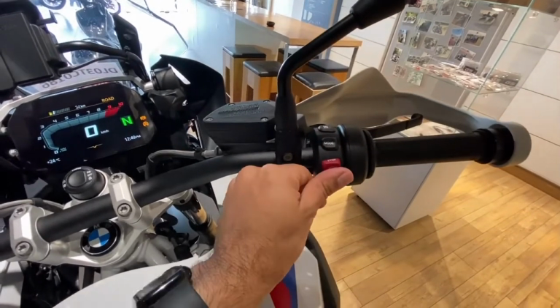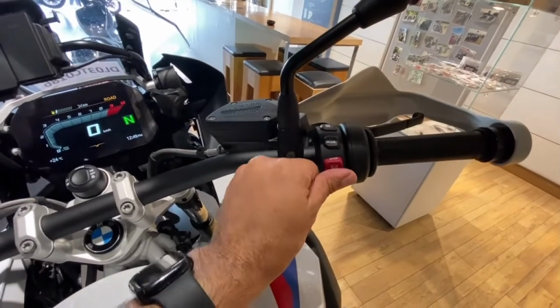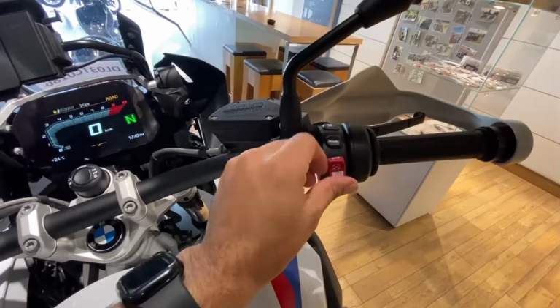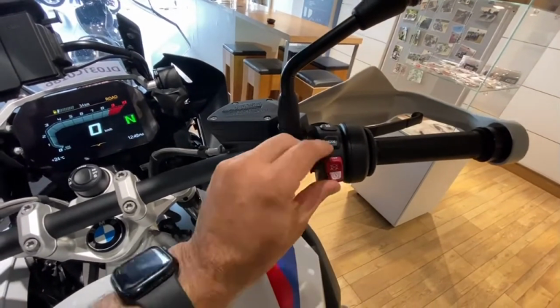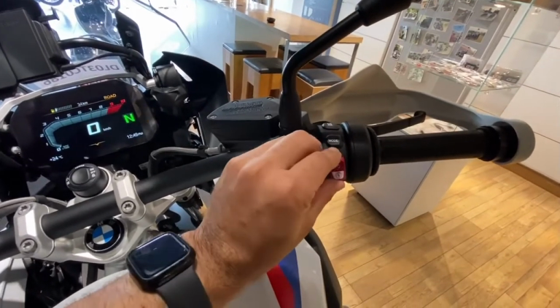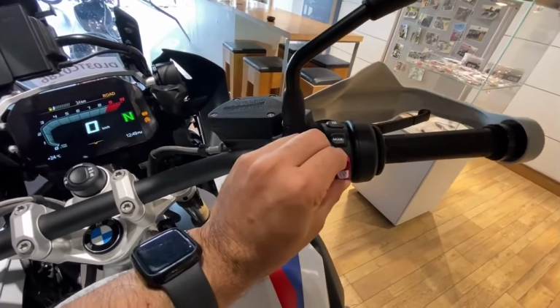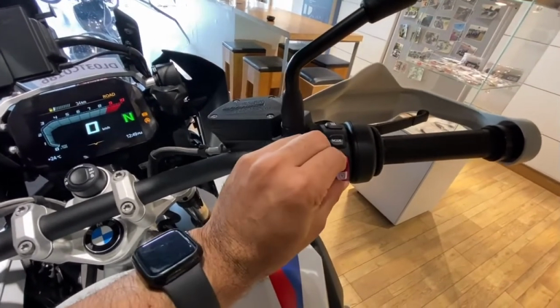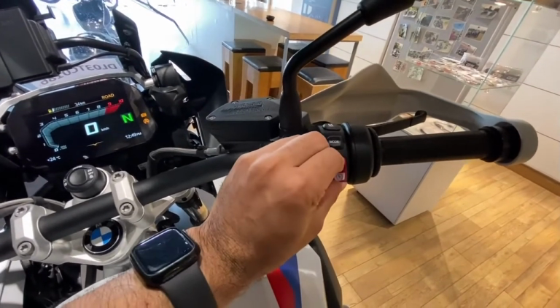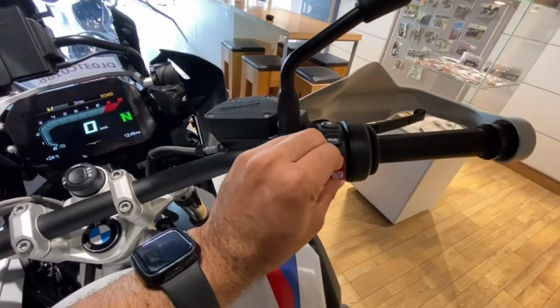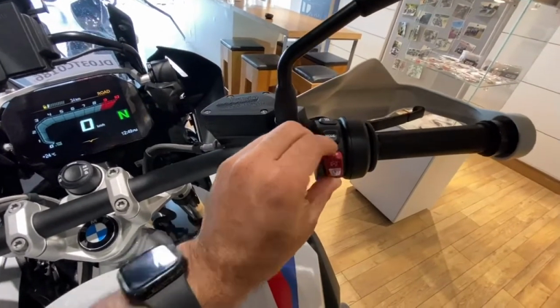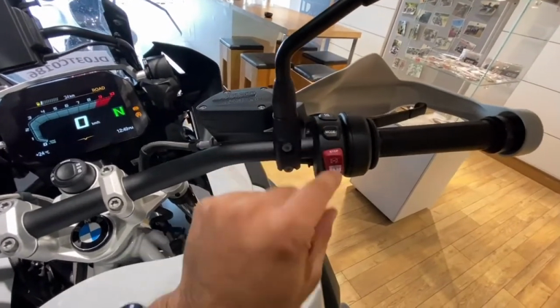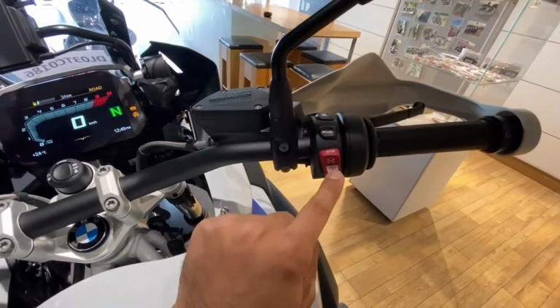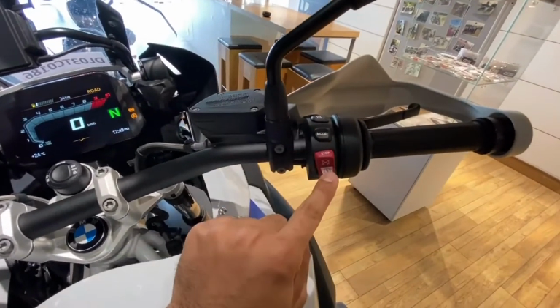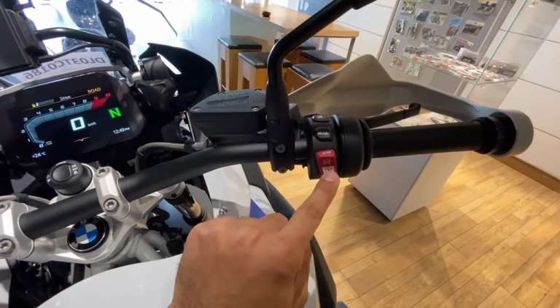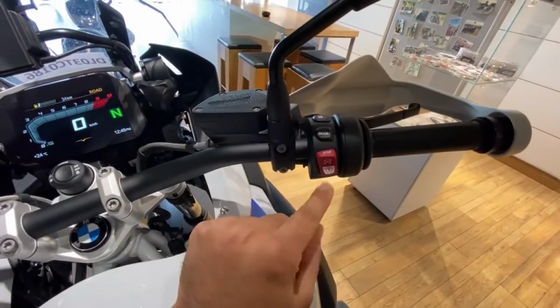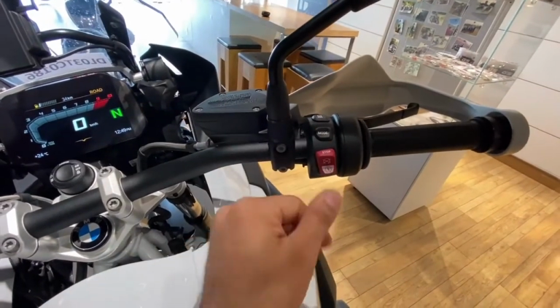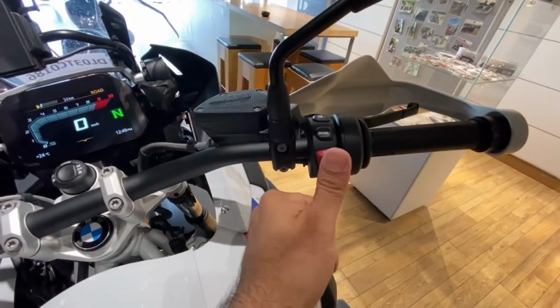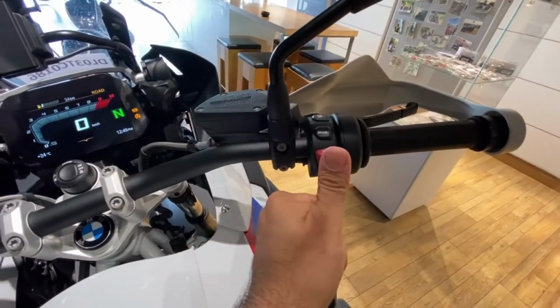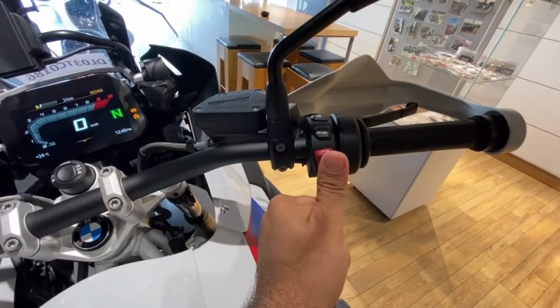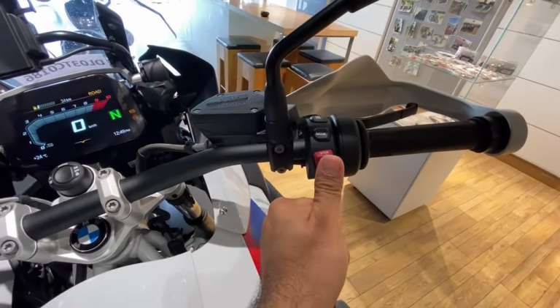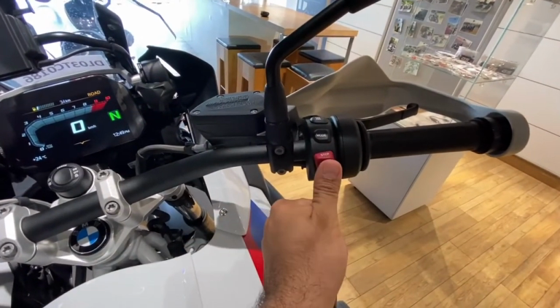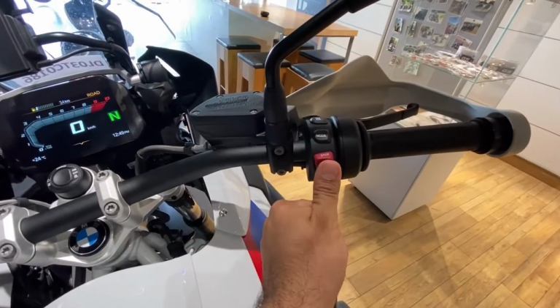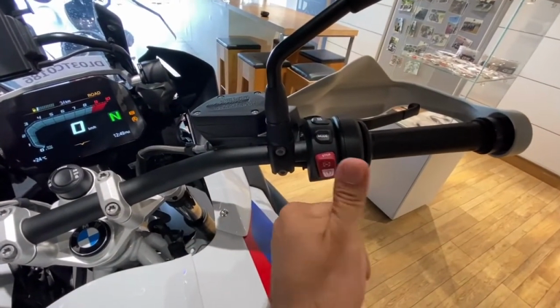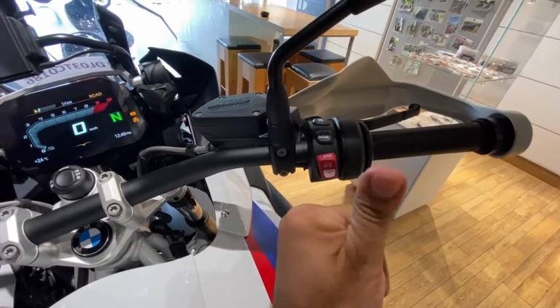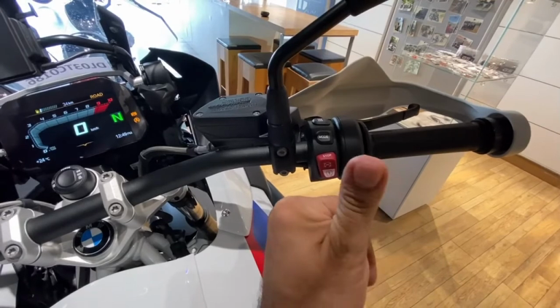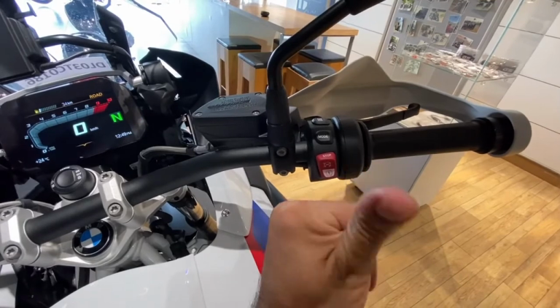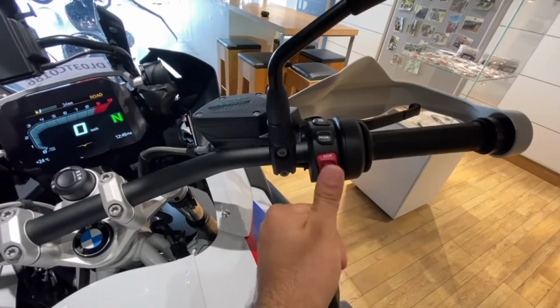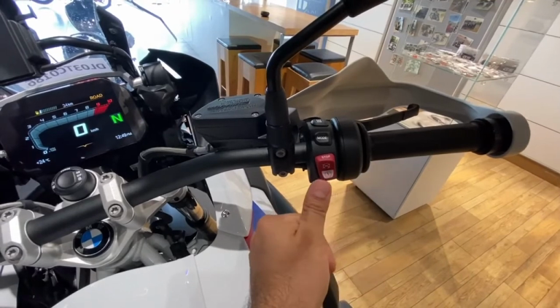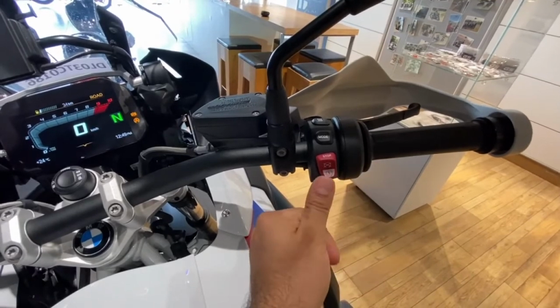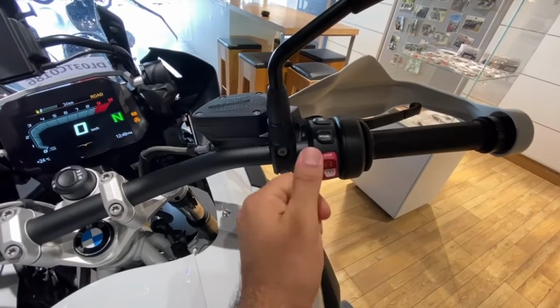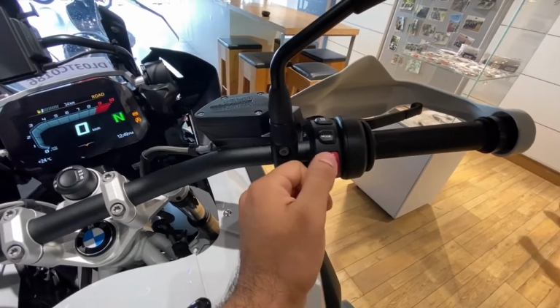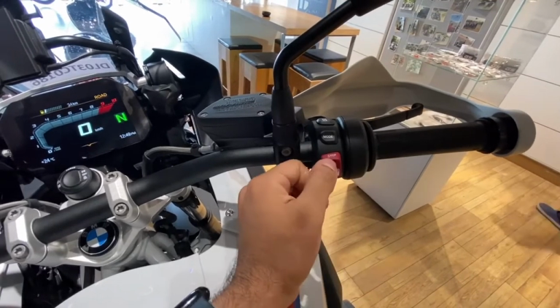You can switch on the motorcycle from this lever — you press it and it turns on.